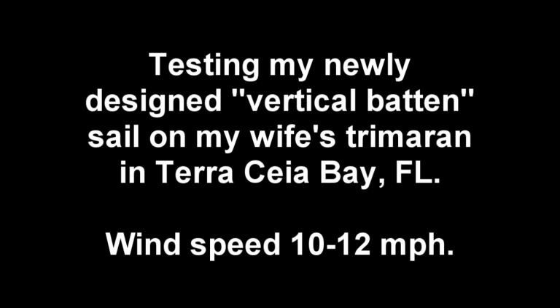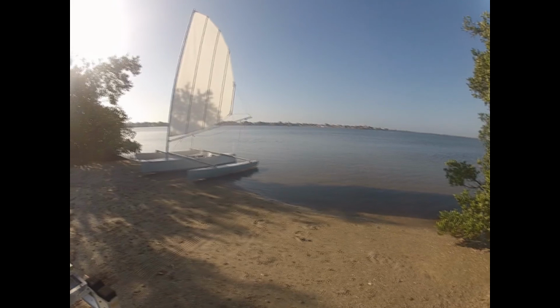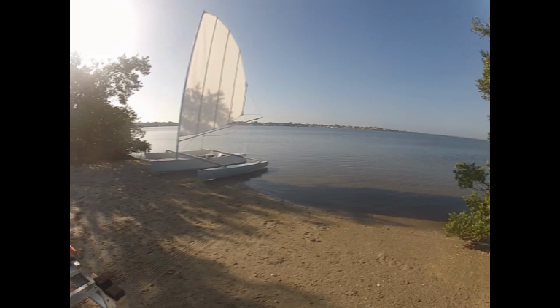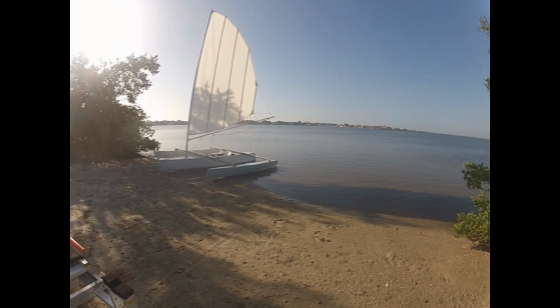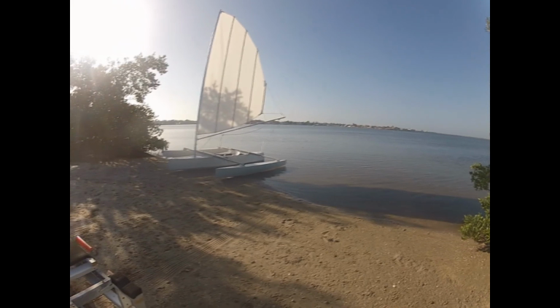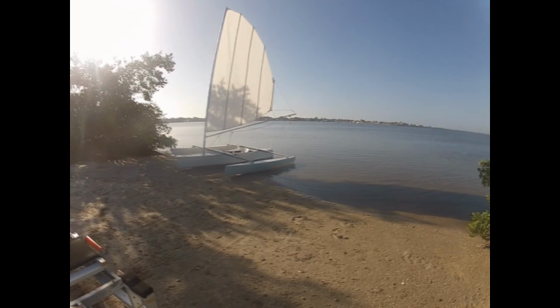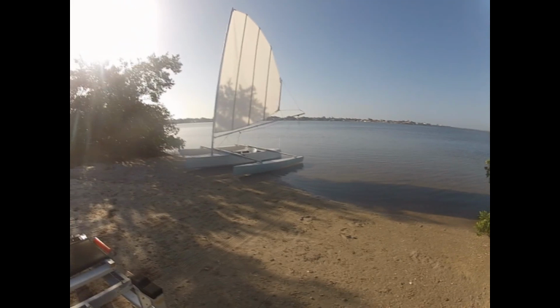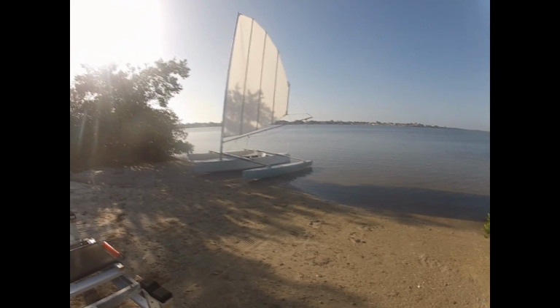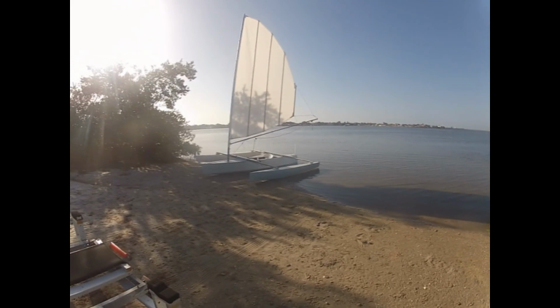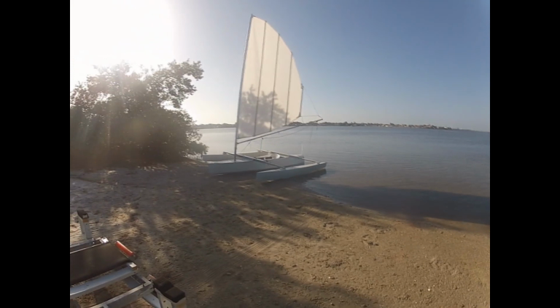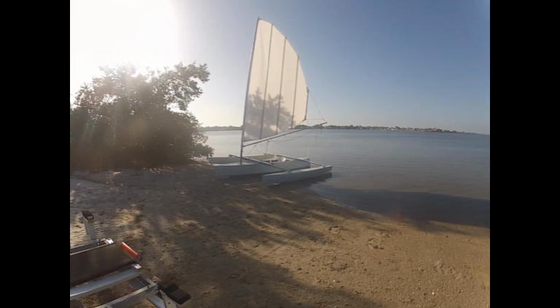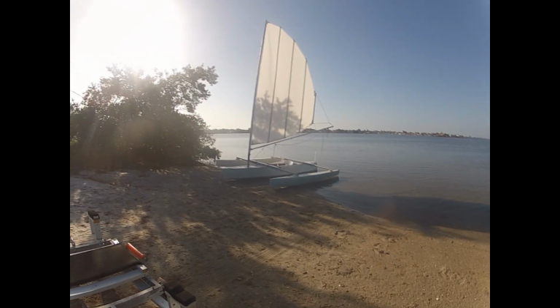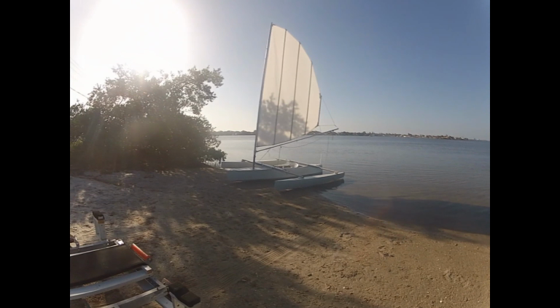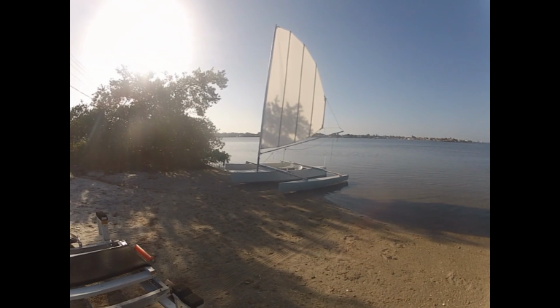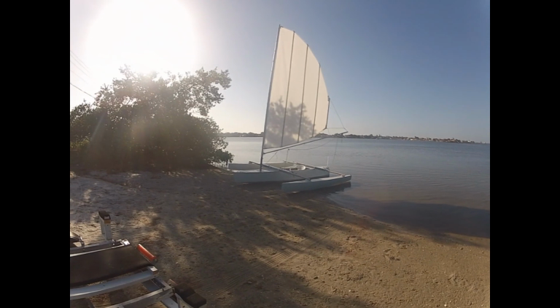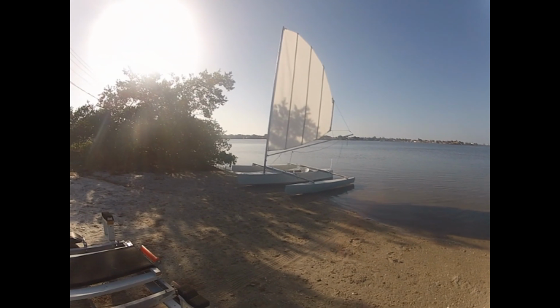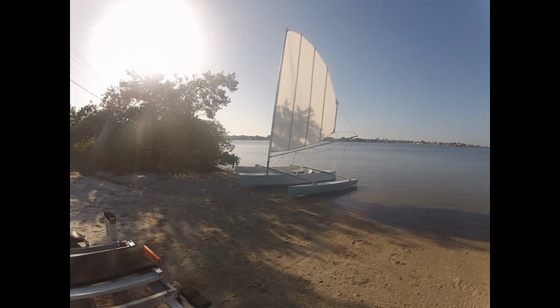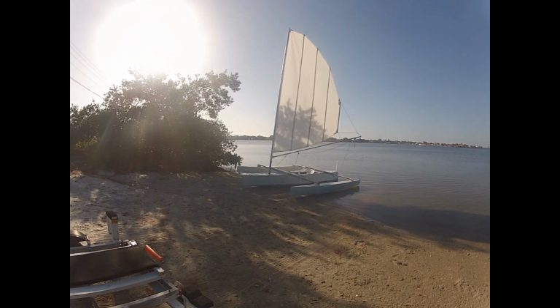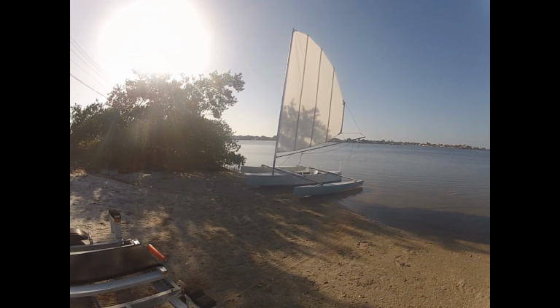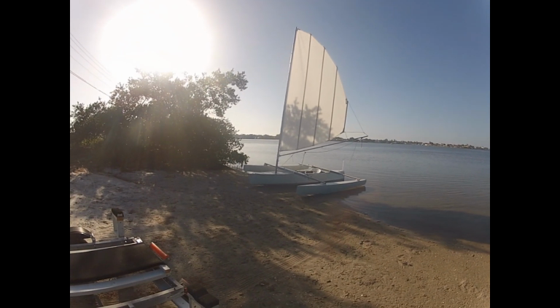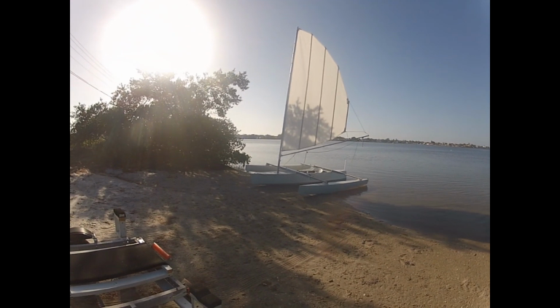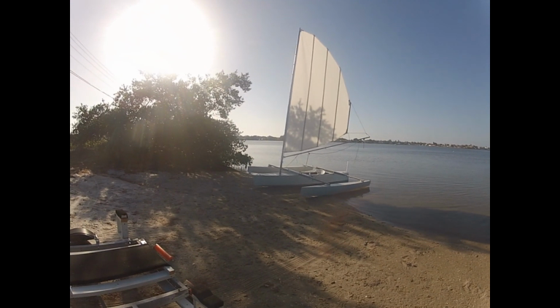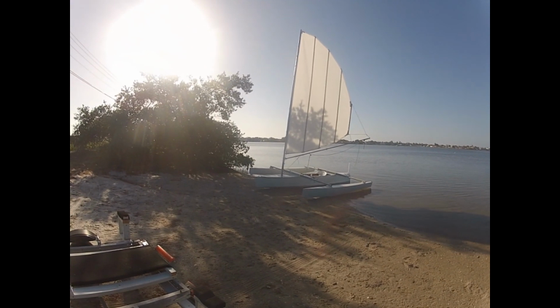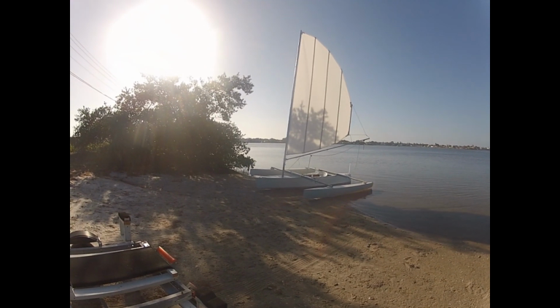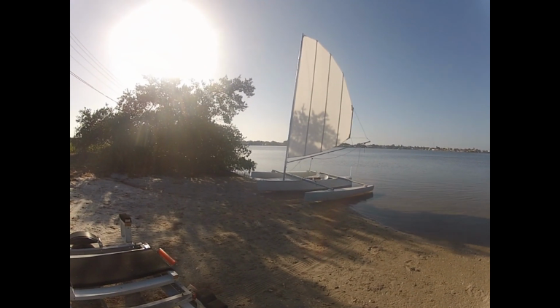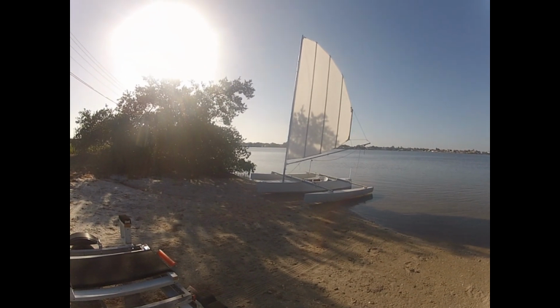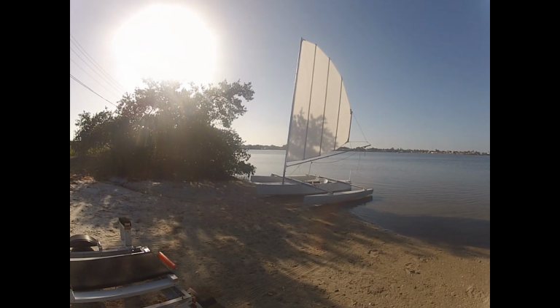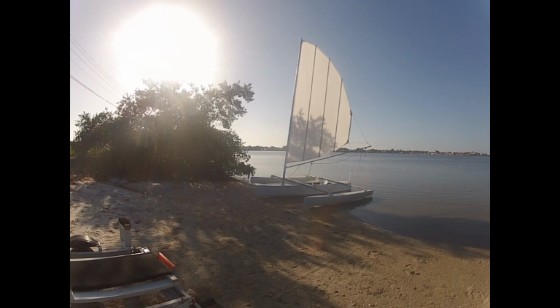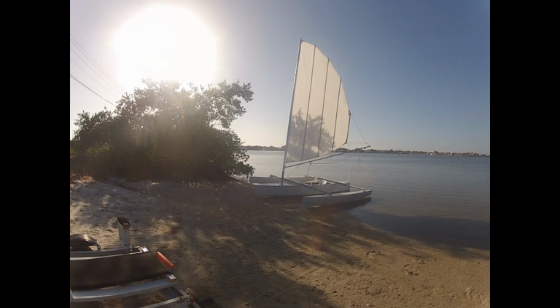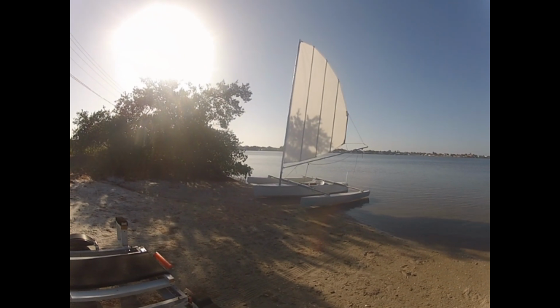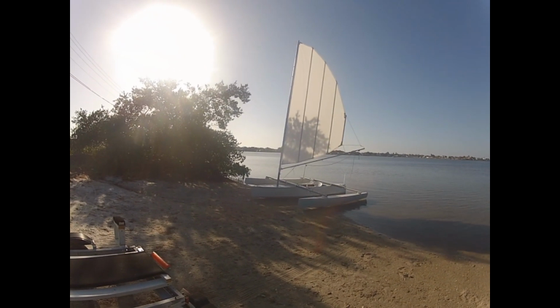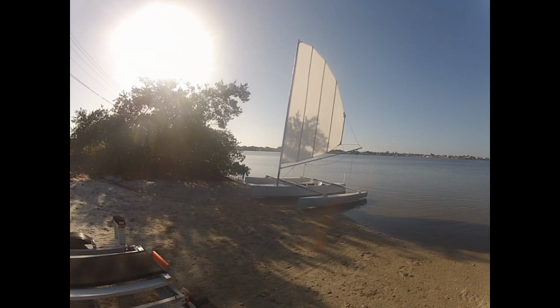Probably the world's strangest looking sail. I'm very curious to see what it does.